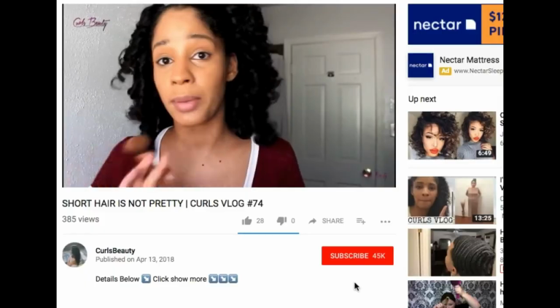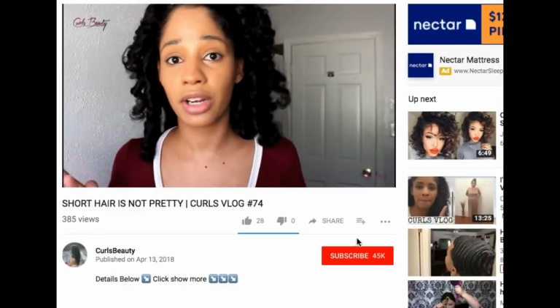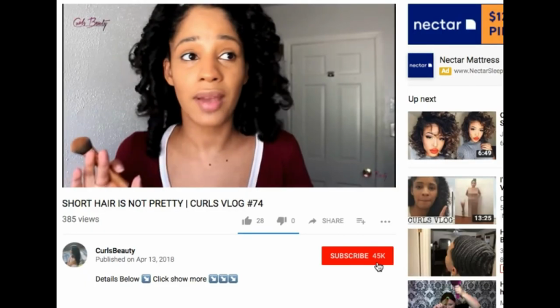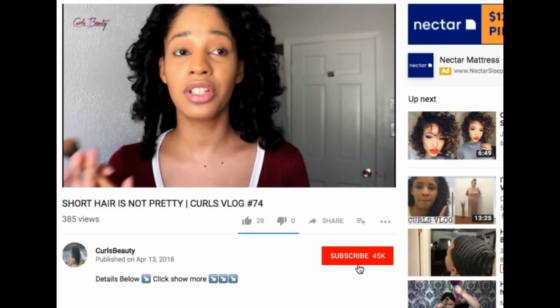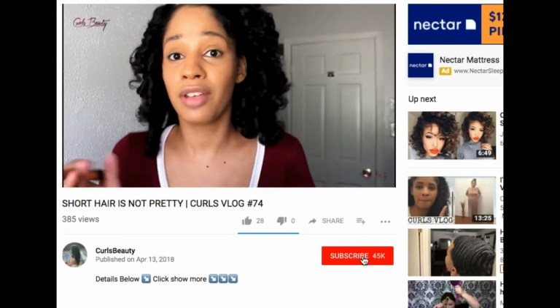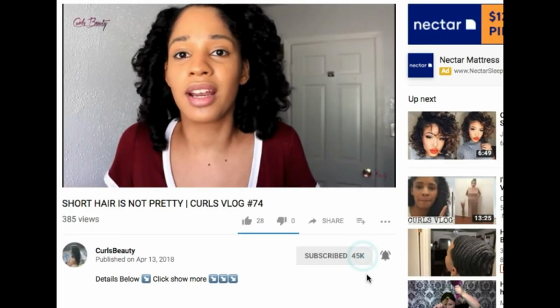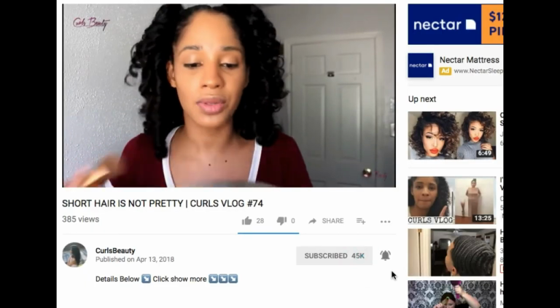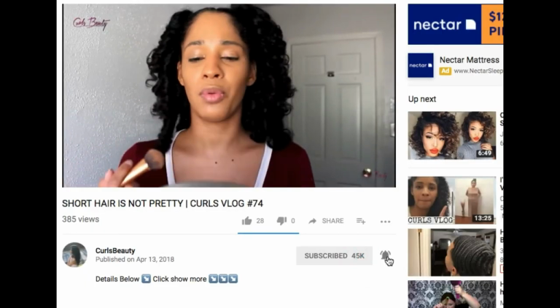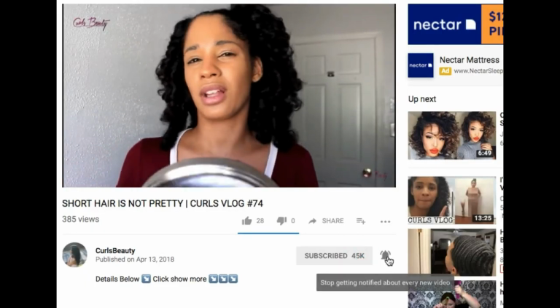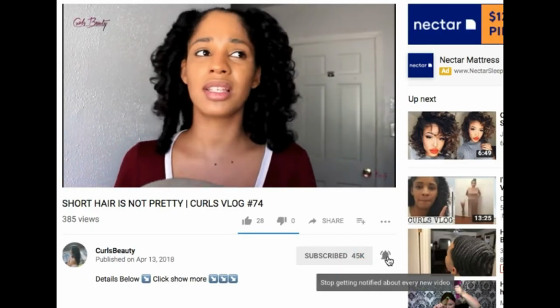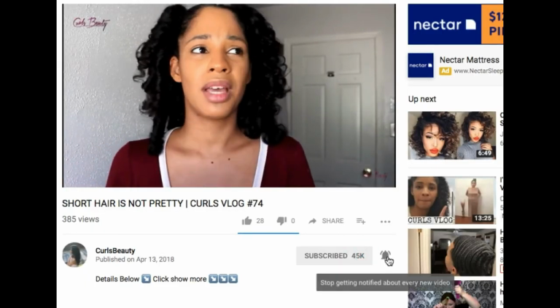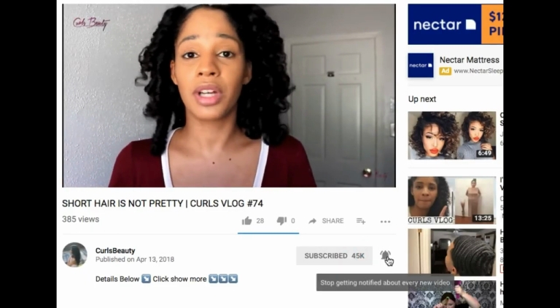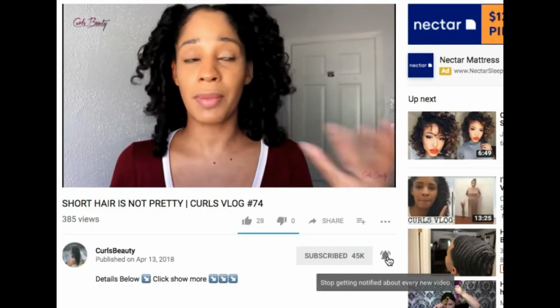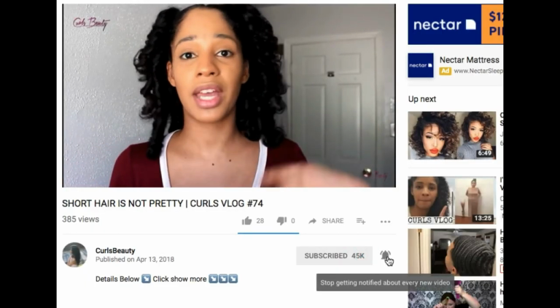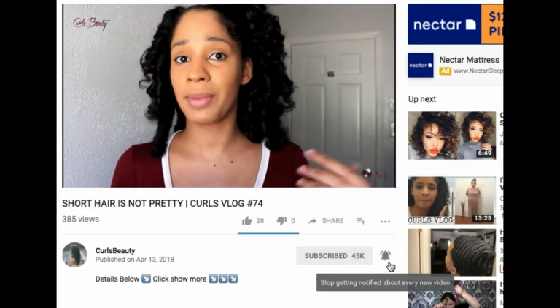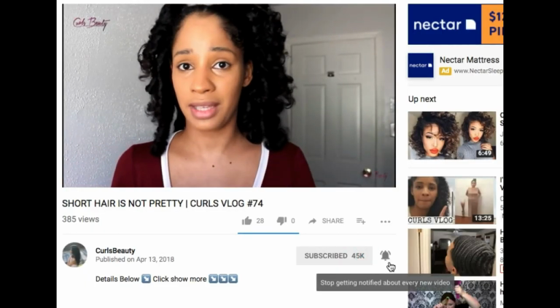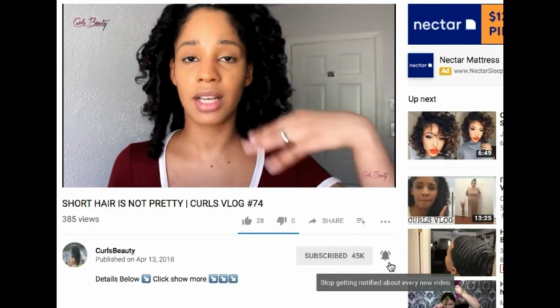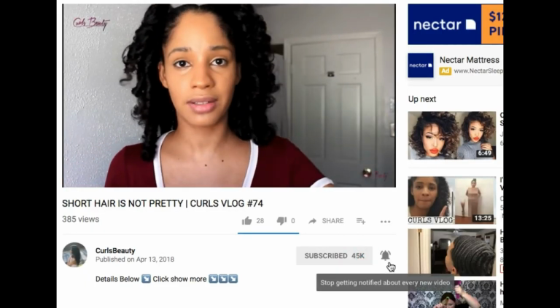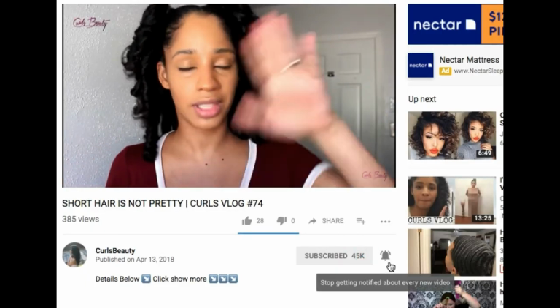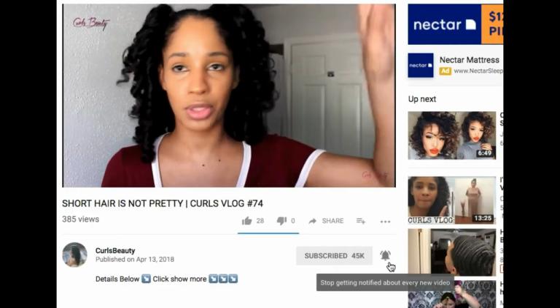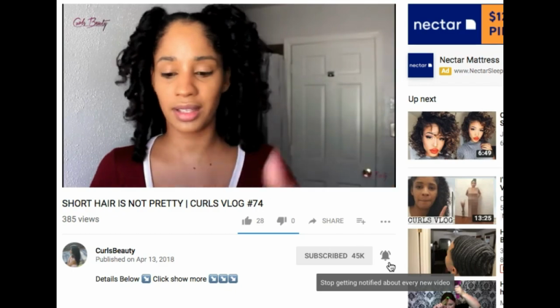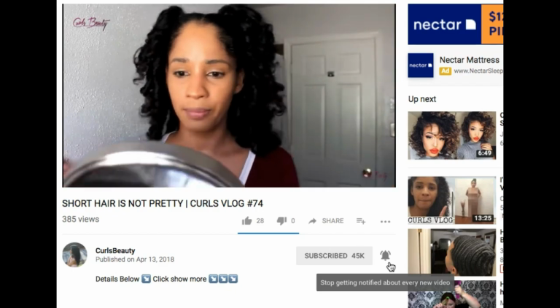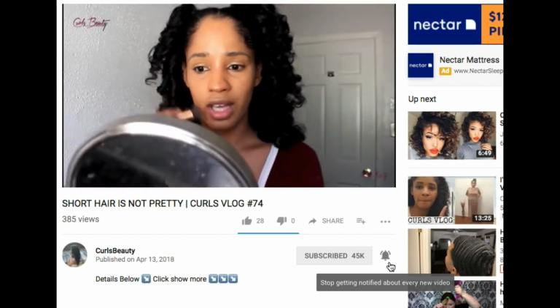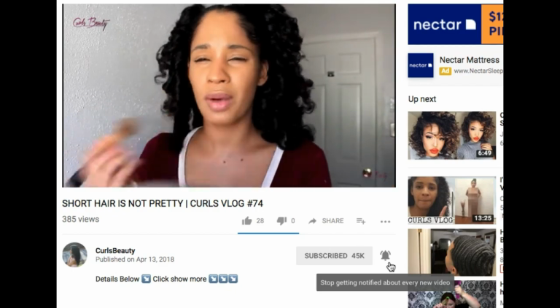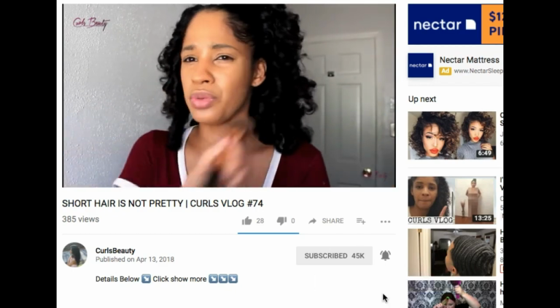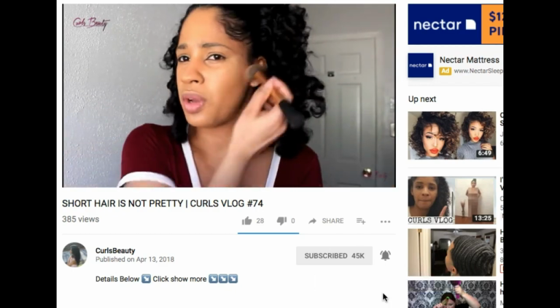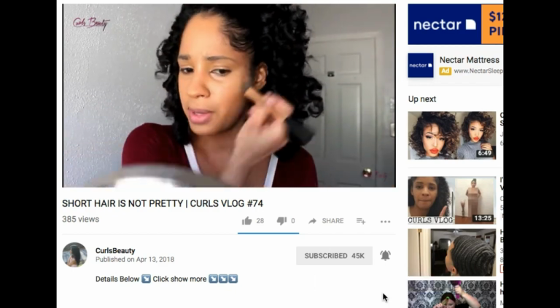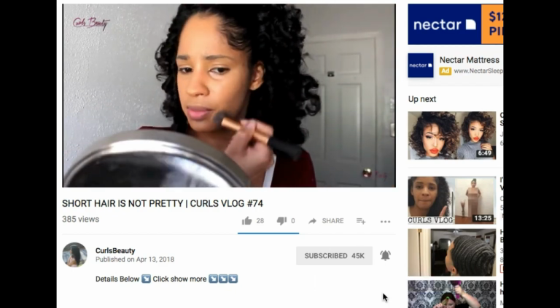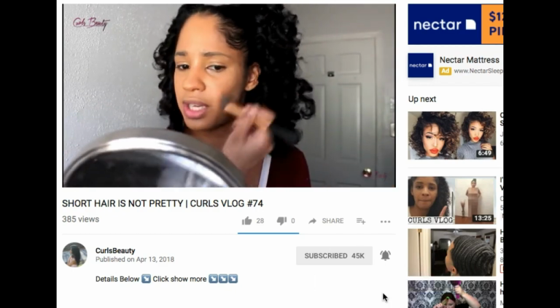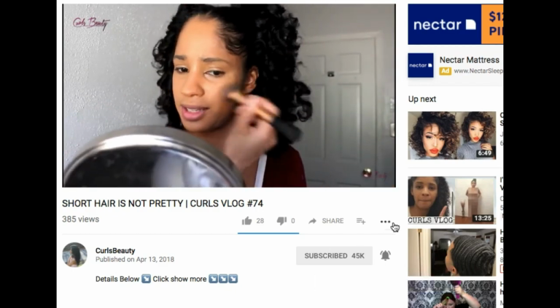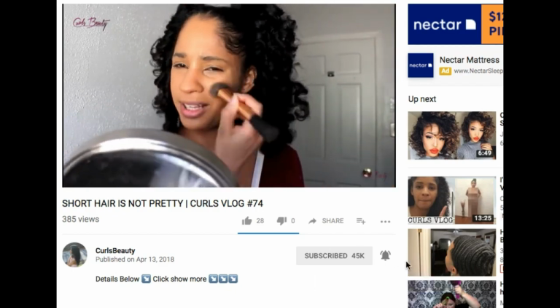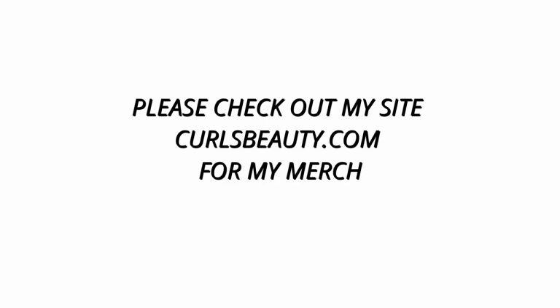Don't forget to subscribe to my channel, and click the bell so you'll get notified of my videos. Thank you guys!